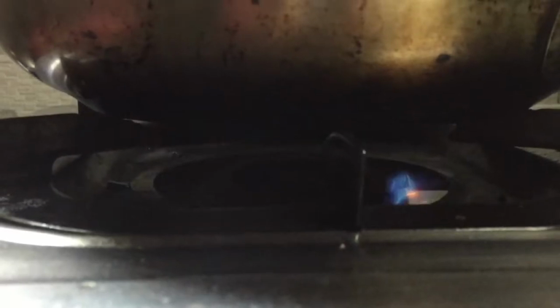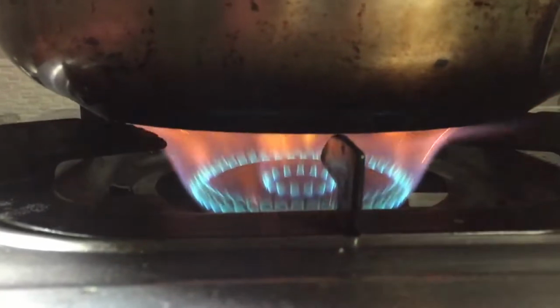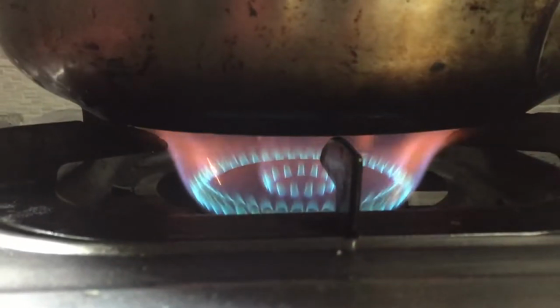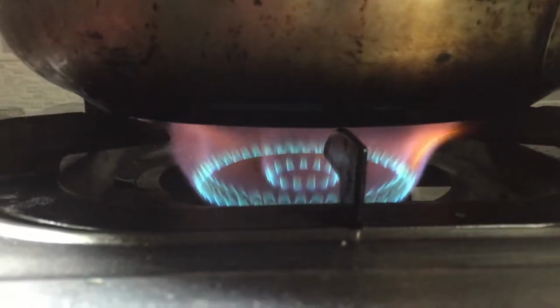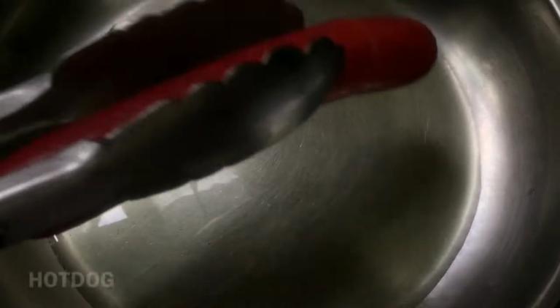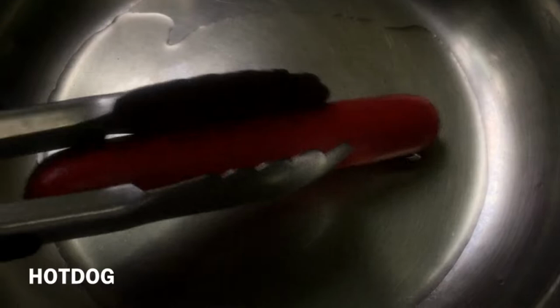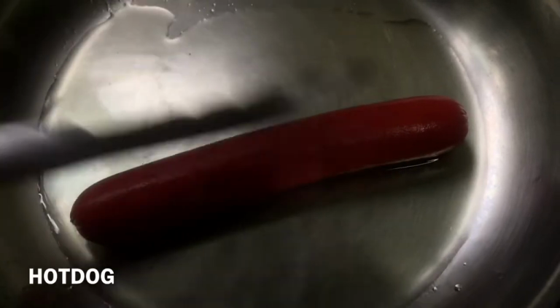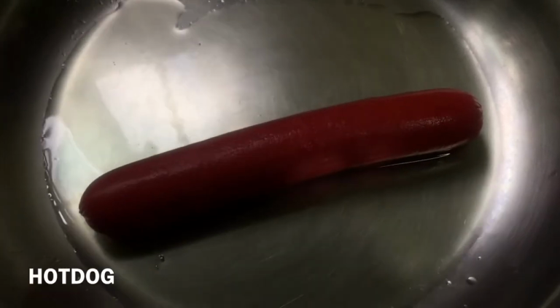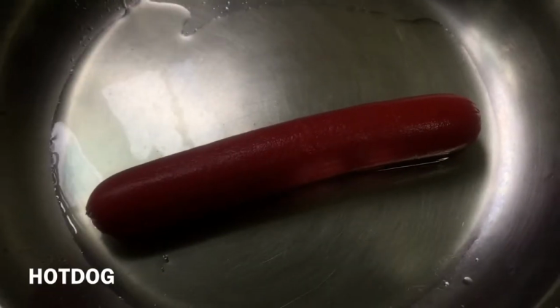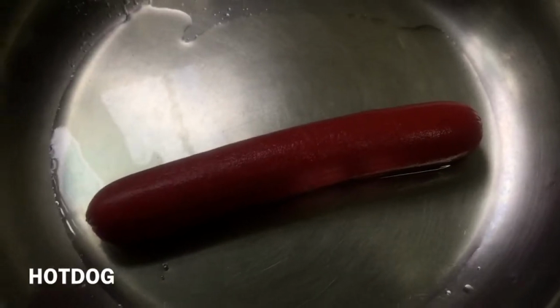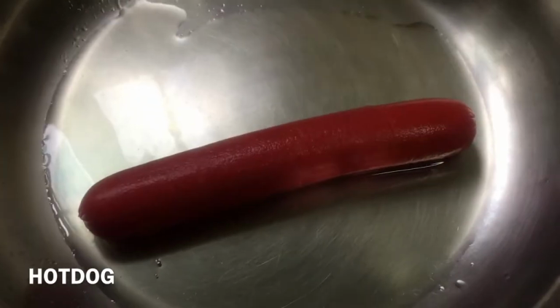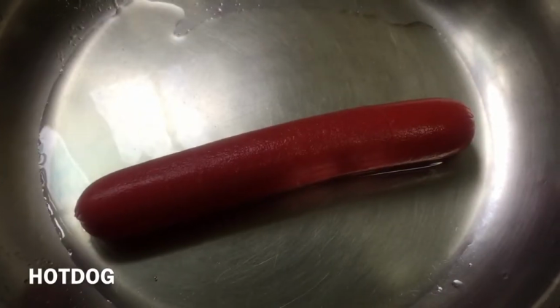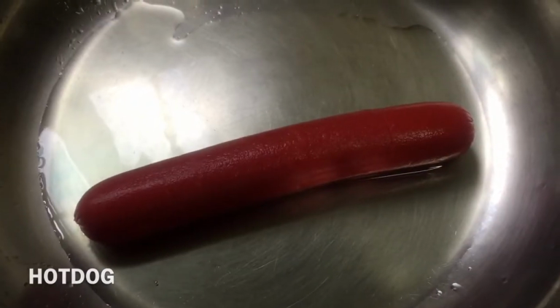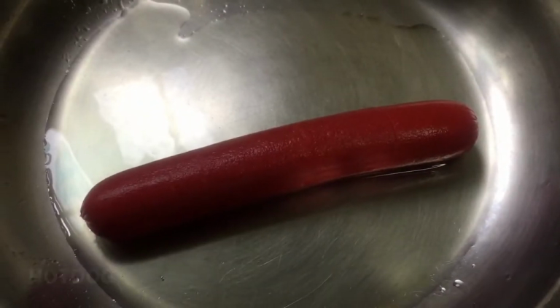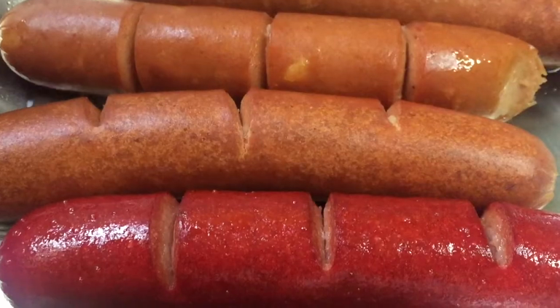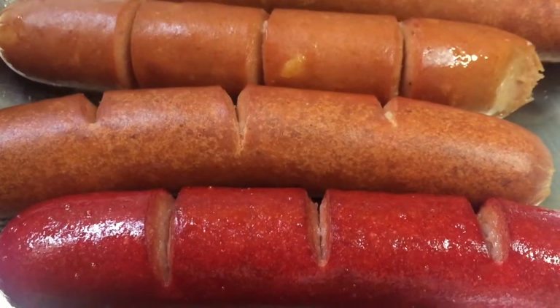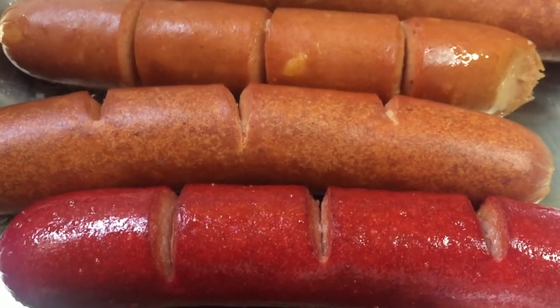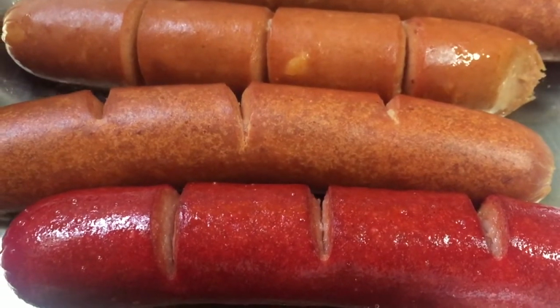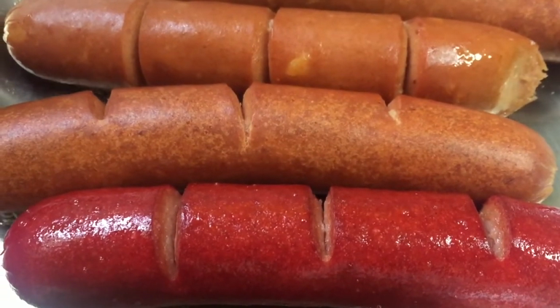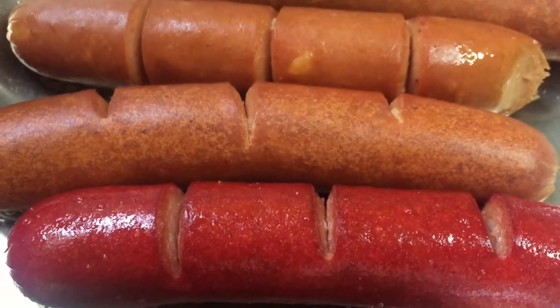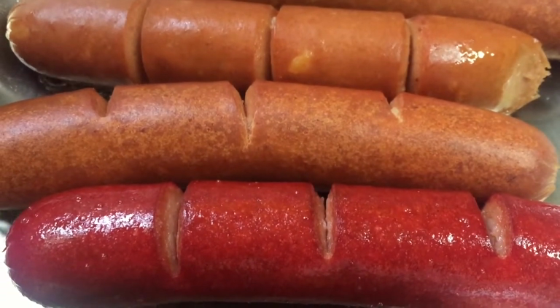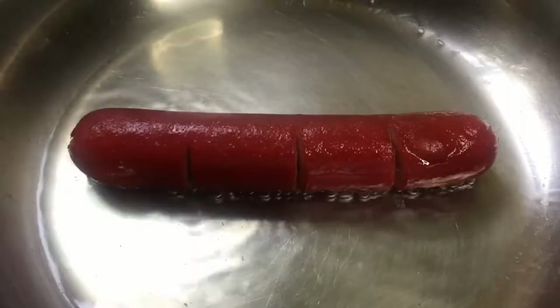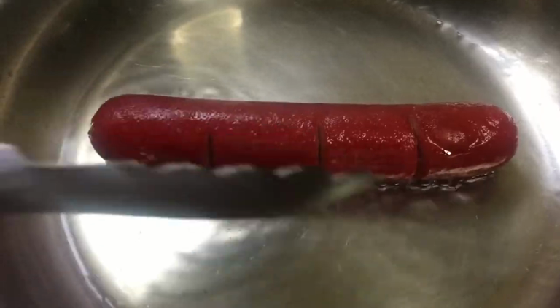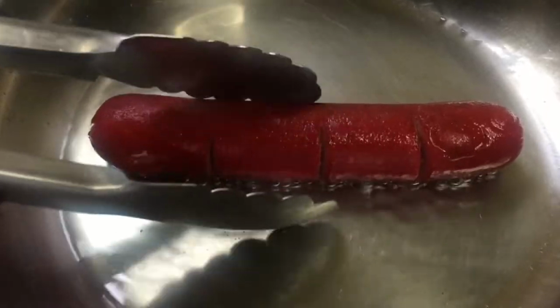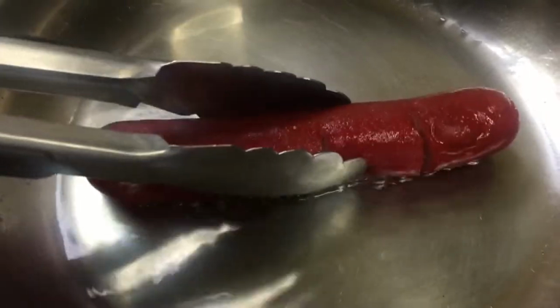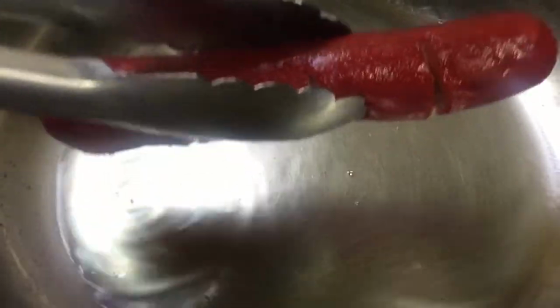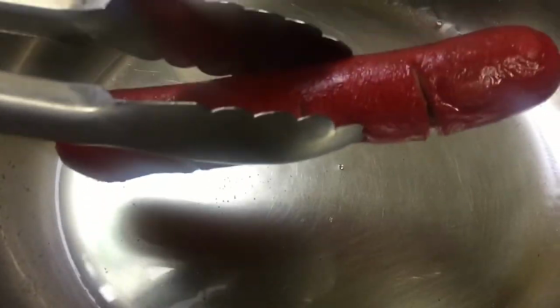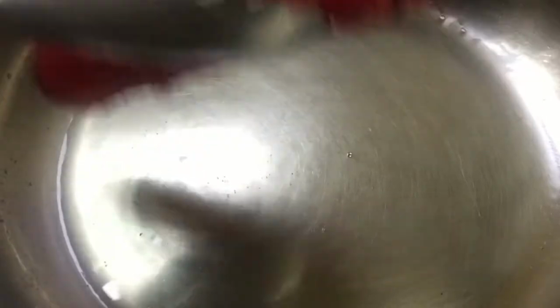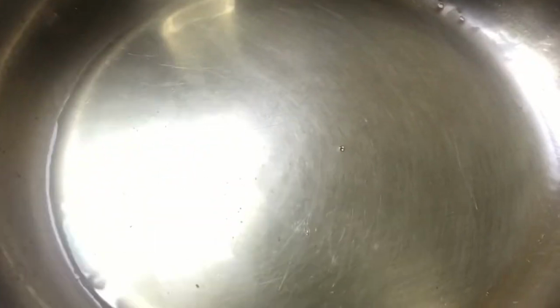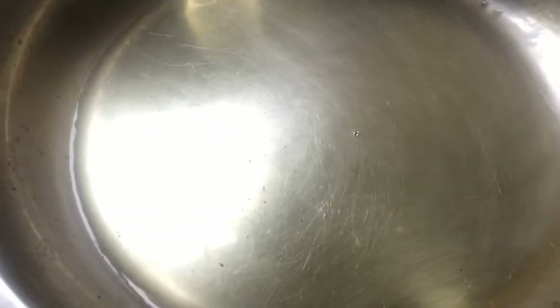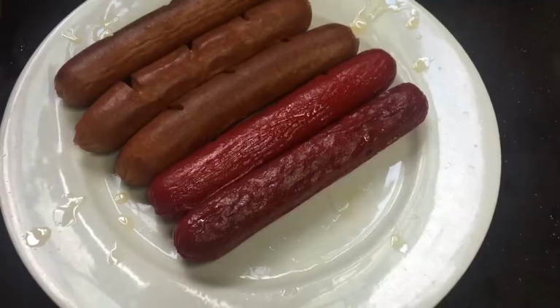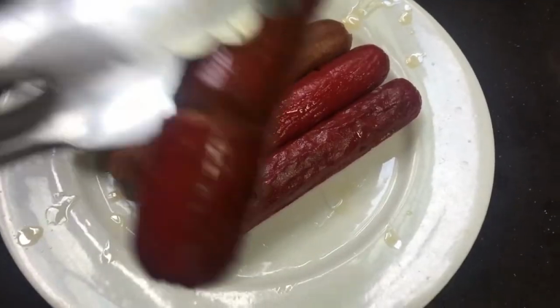You start by frying your hot dog of choice to your desired doneness, and taking it away from the heat once you're happy with the results.